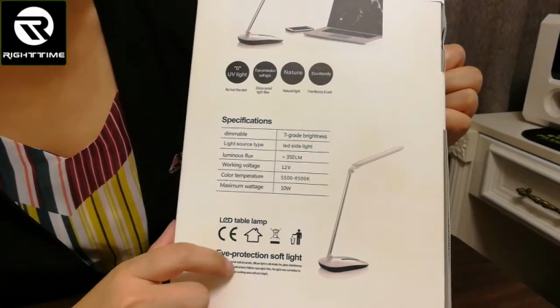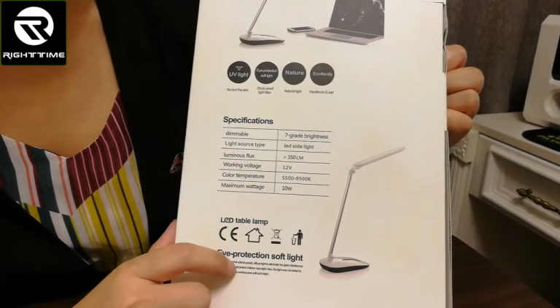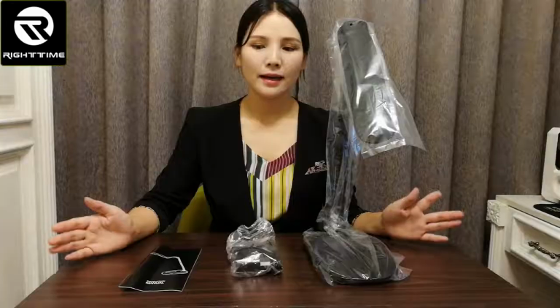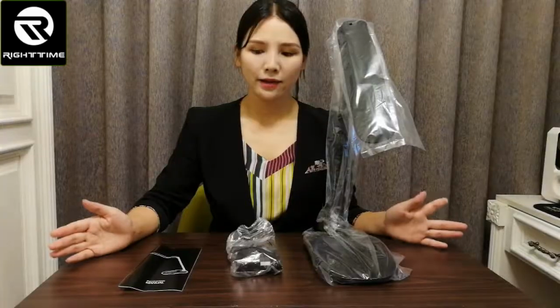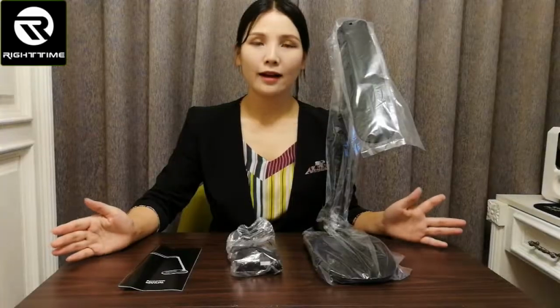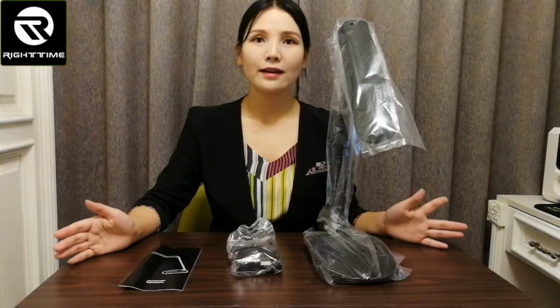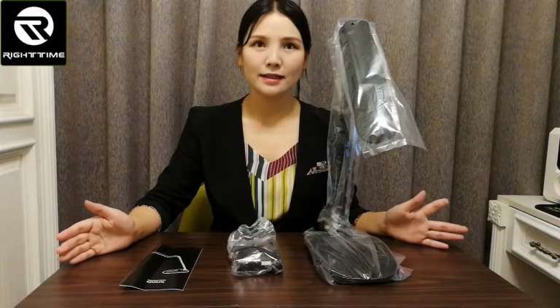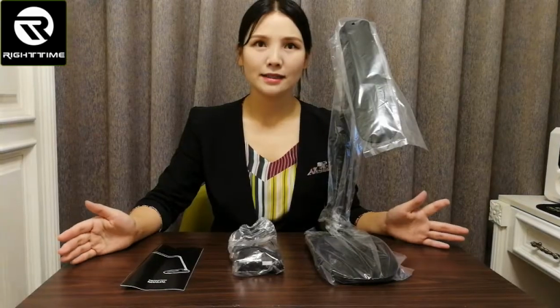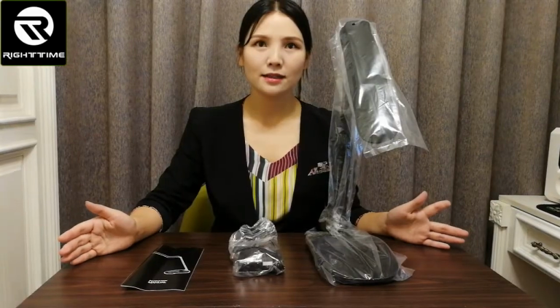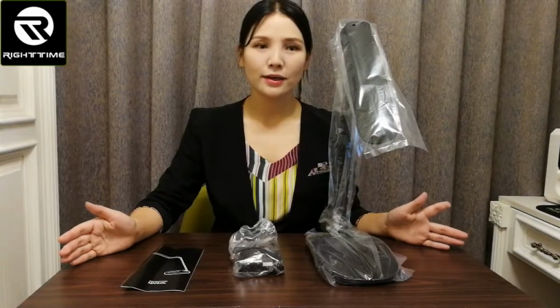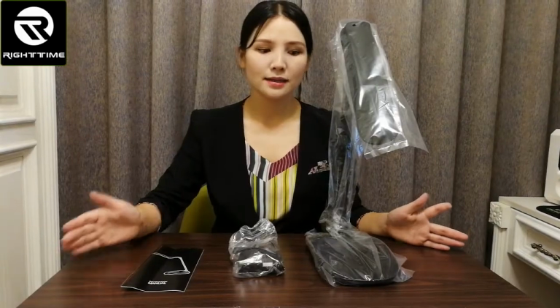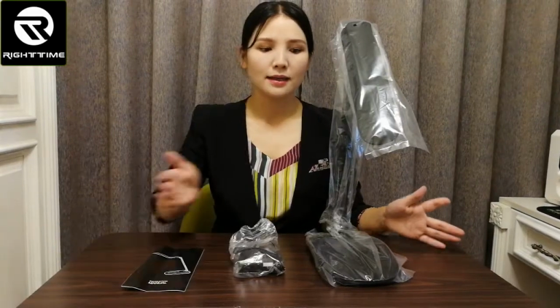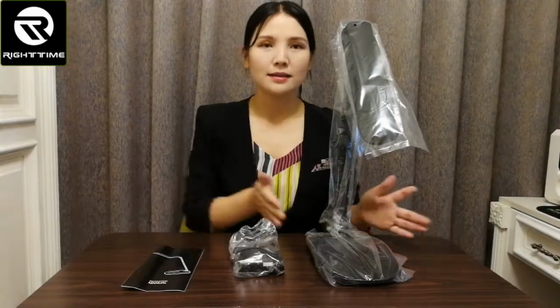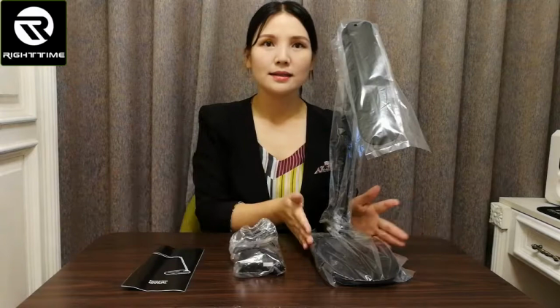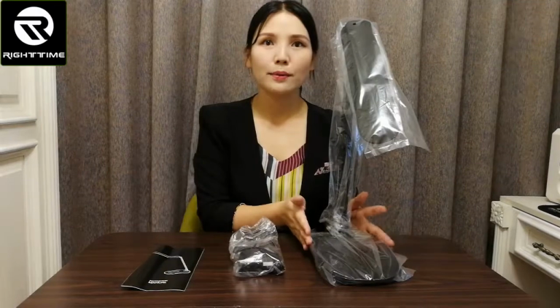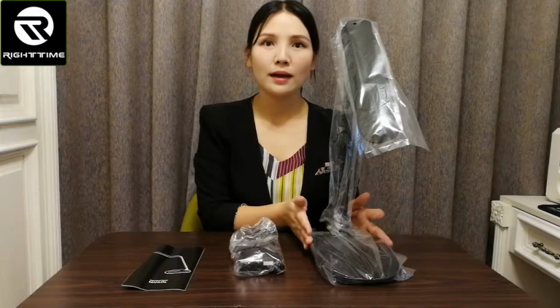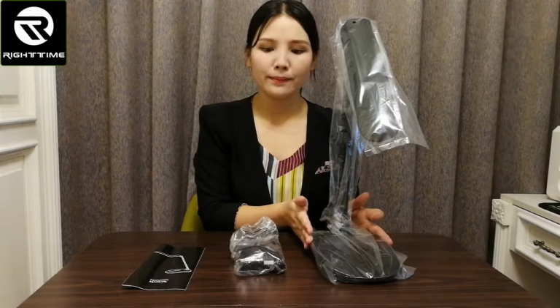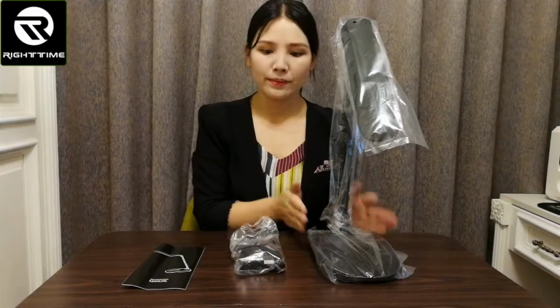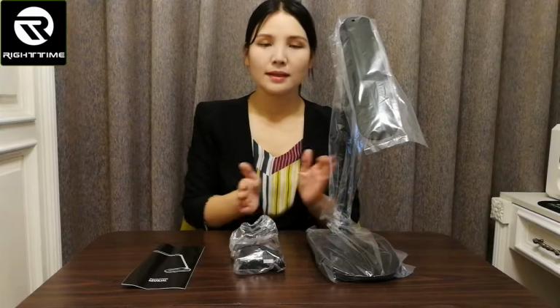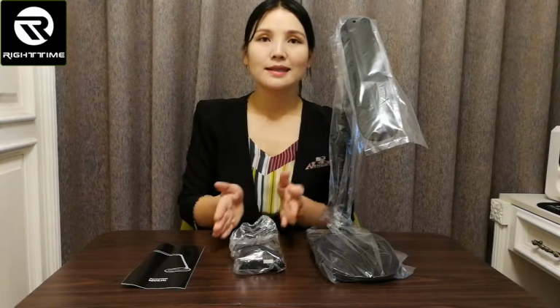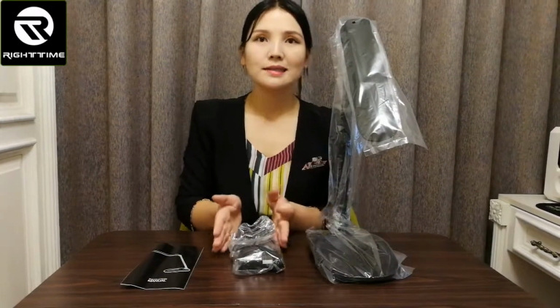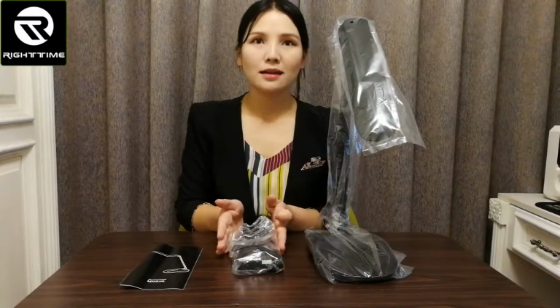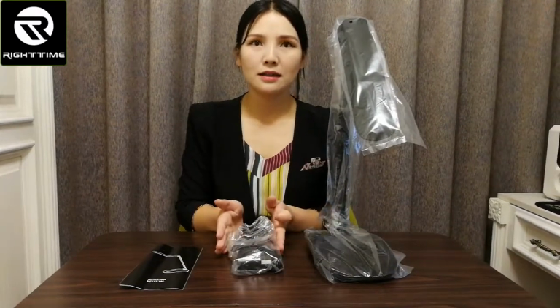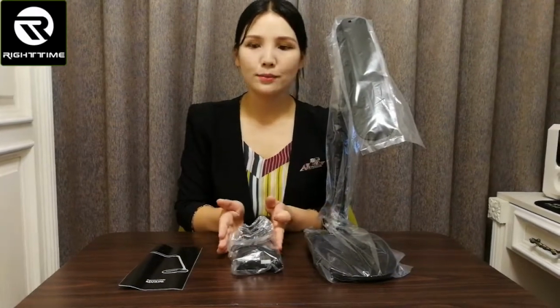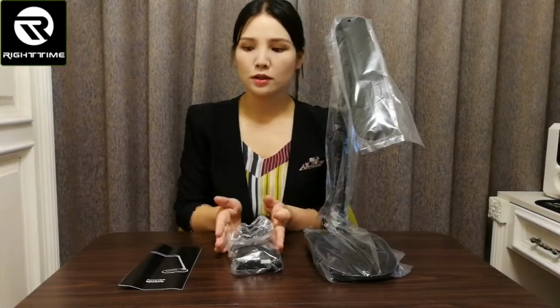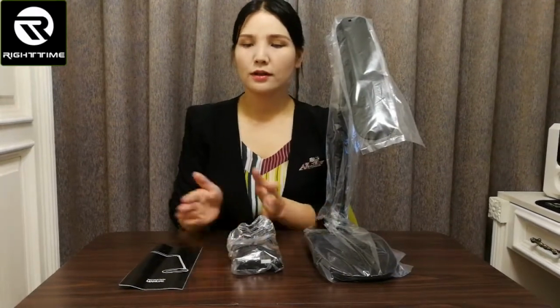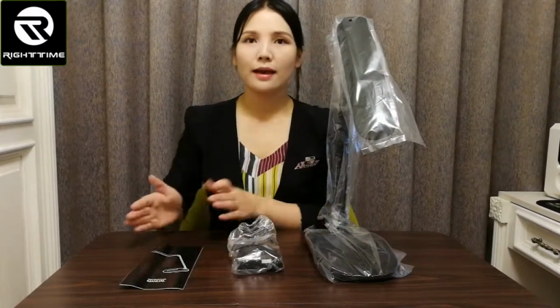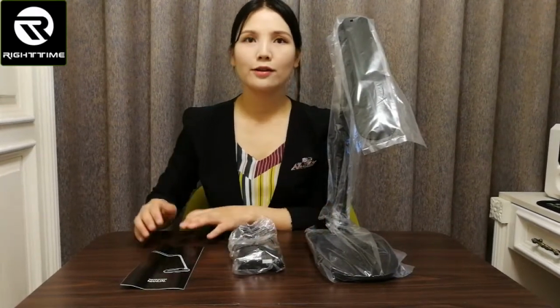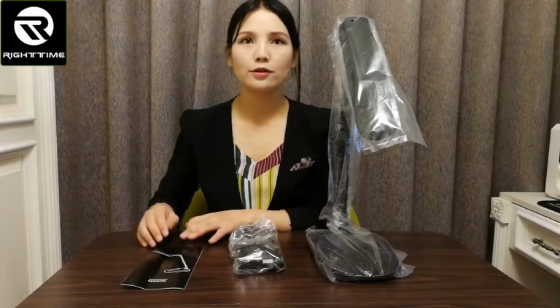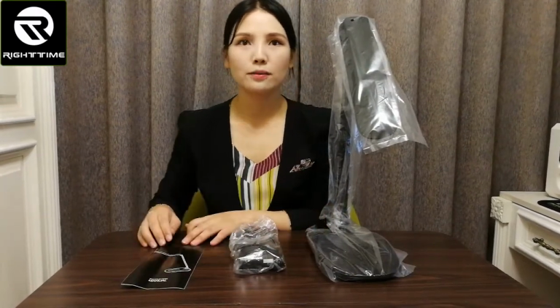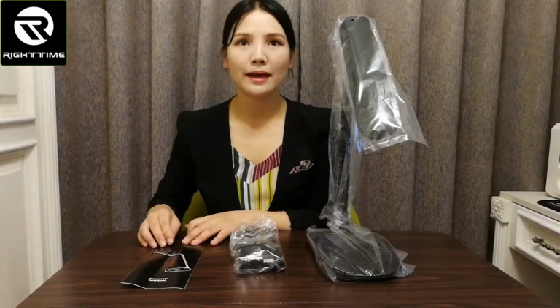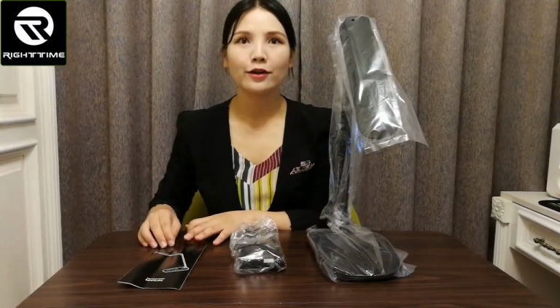Here are the accessories: the table lamp, DC adapter, and user manual.